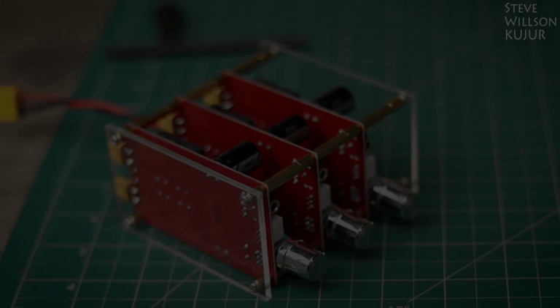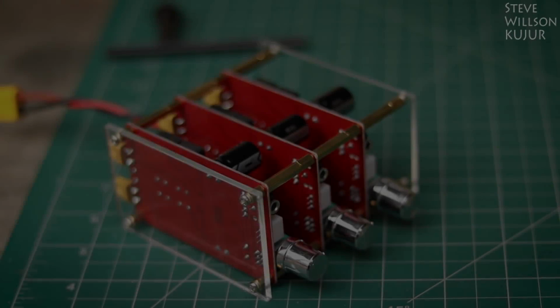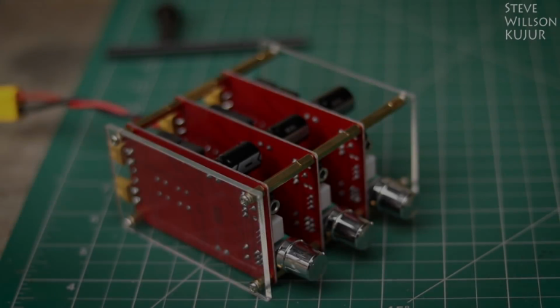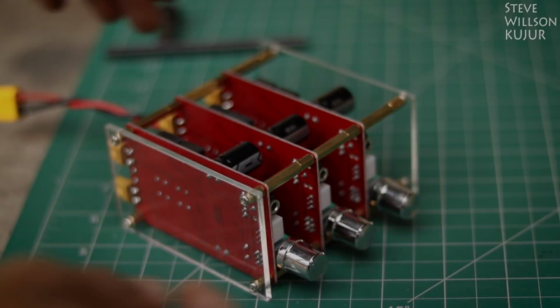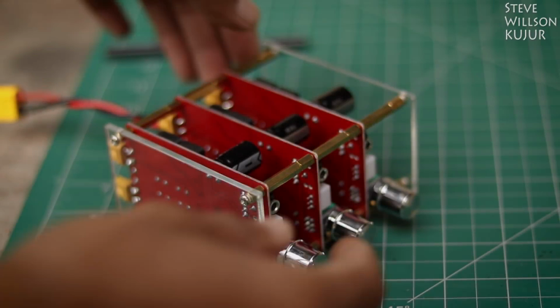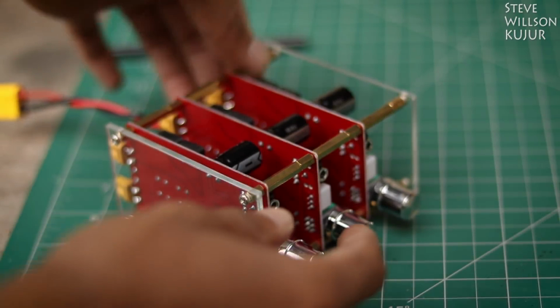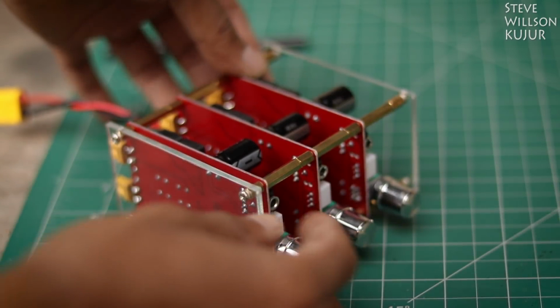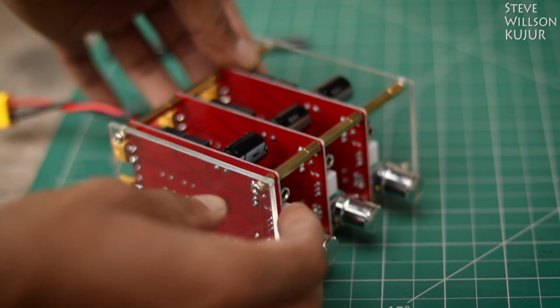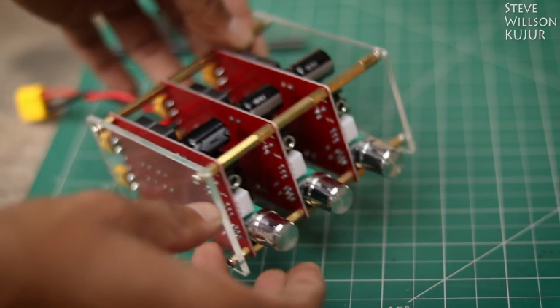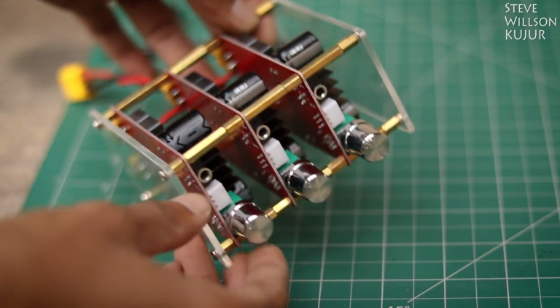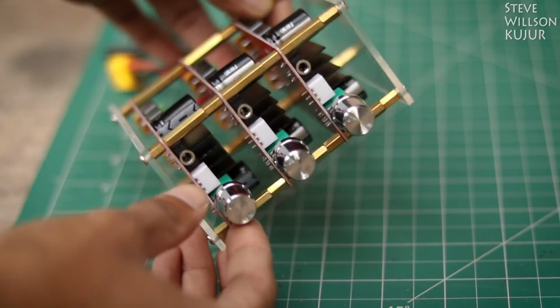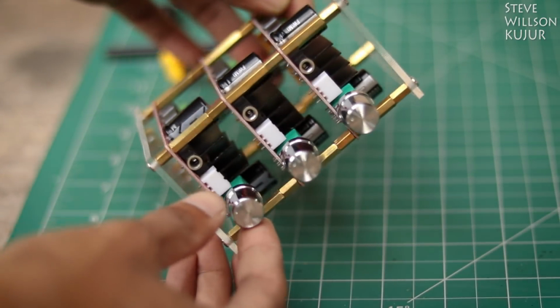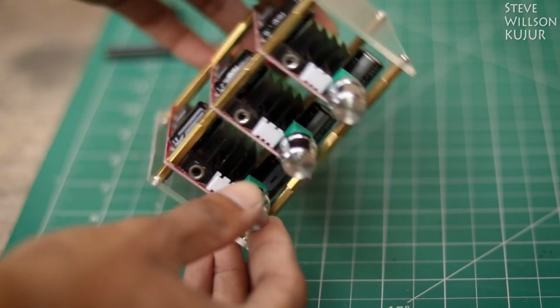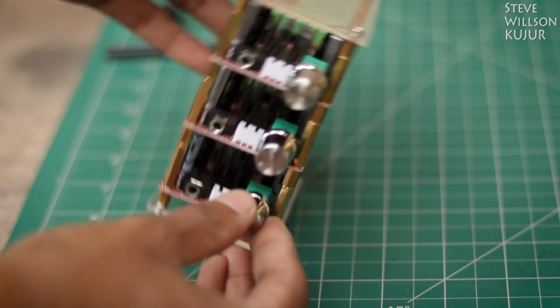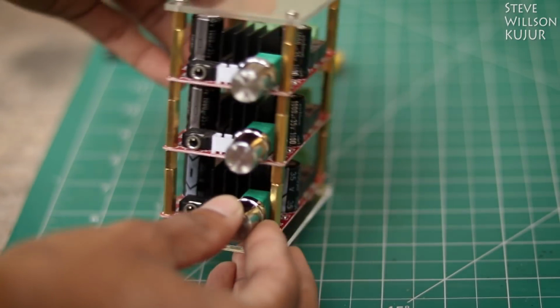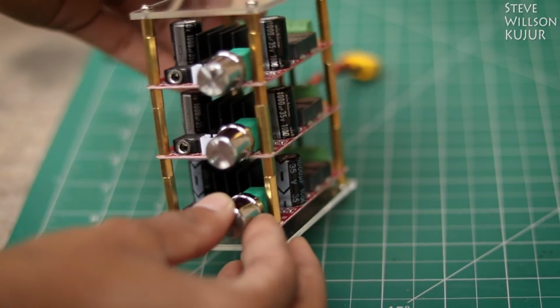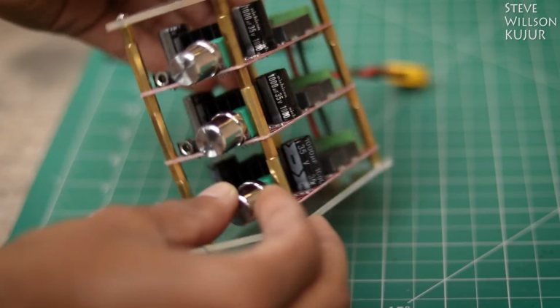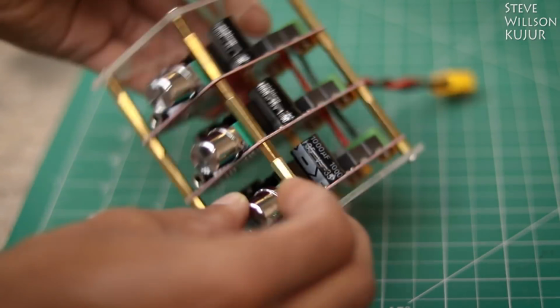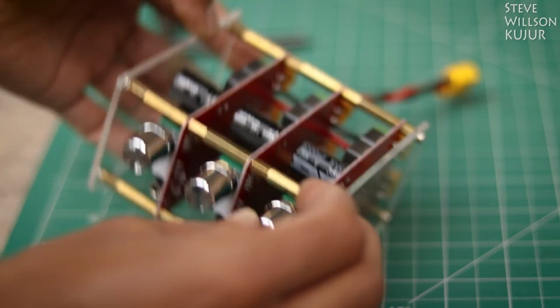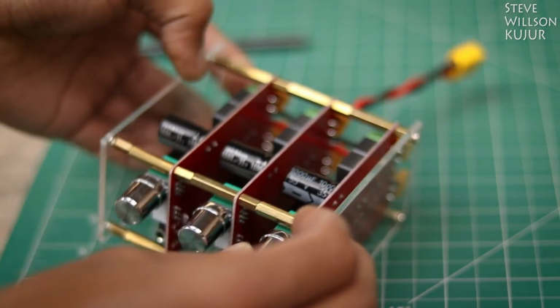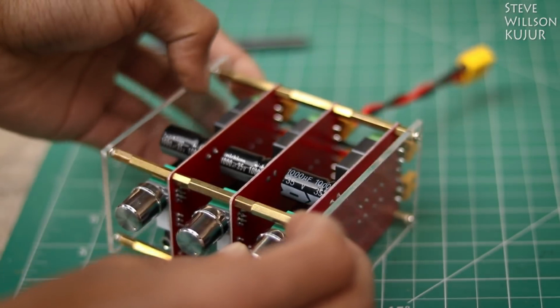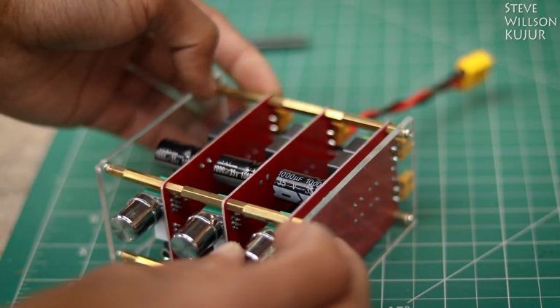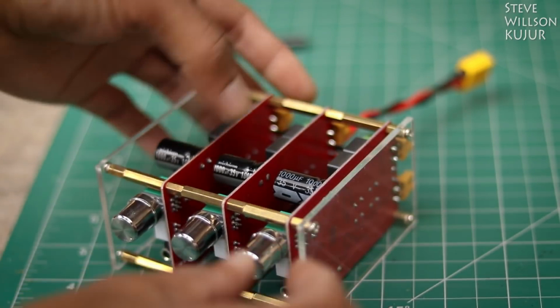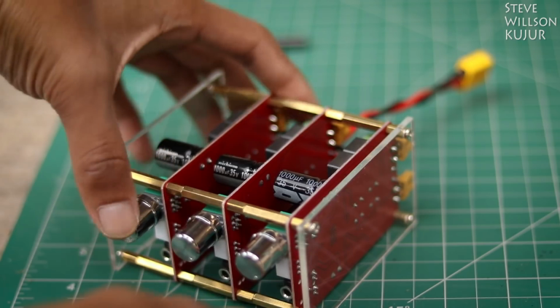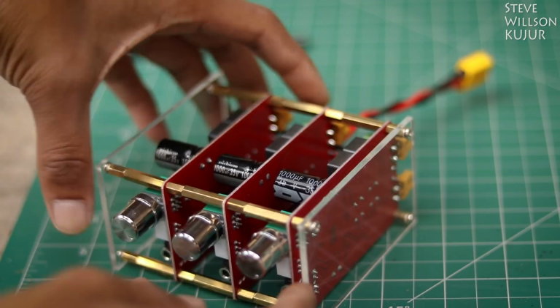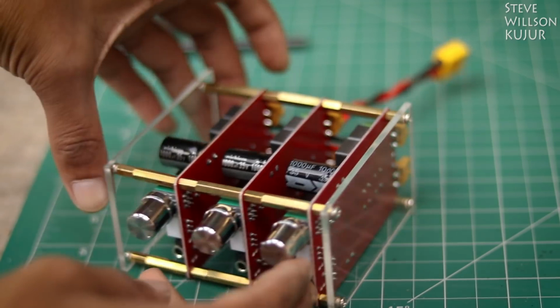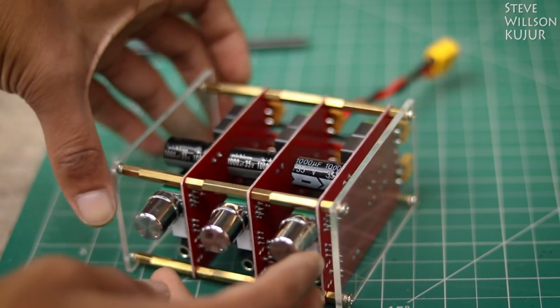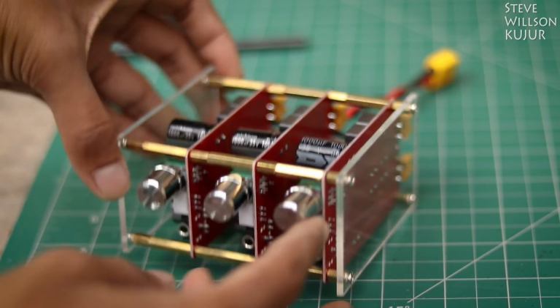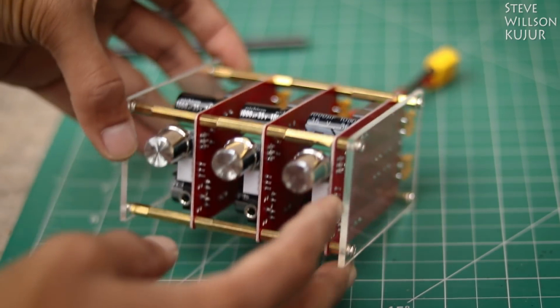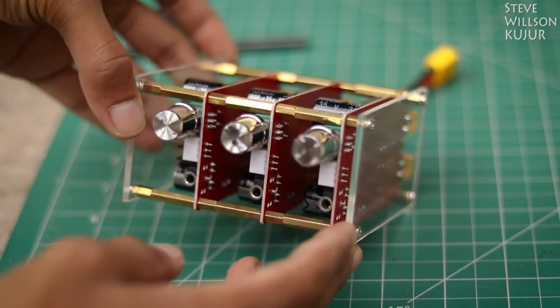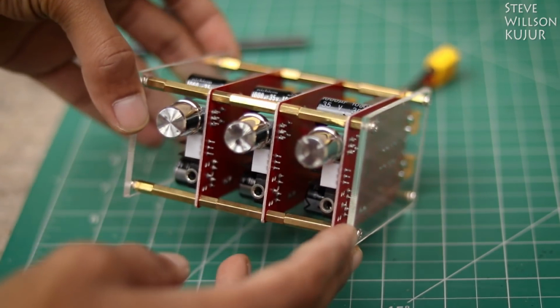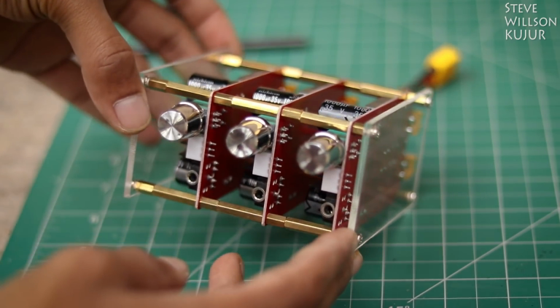Hello YouTube, Steve here, and in this video I am gonna show you how to make this 300W 5.1 Audio Amplifier.